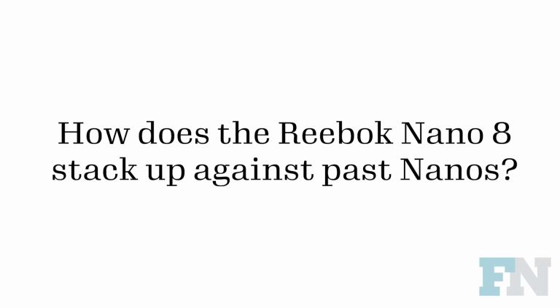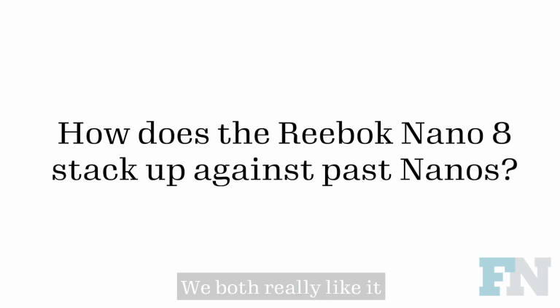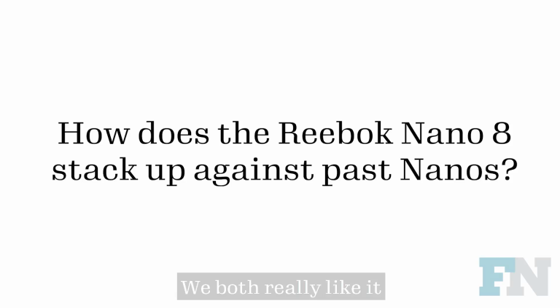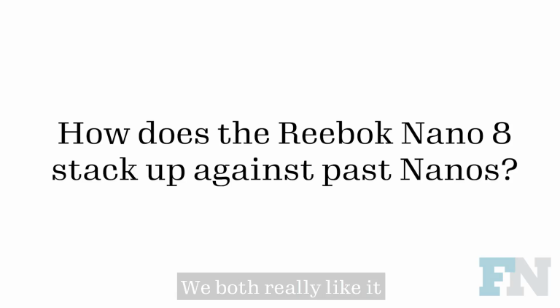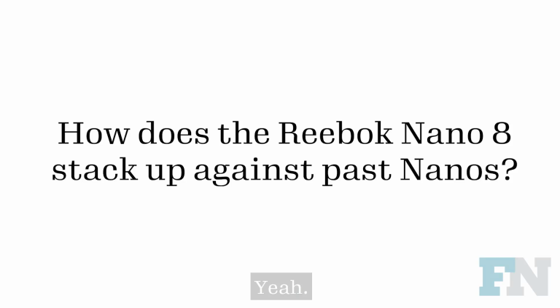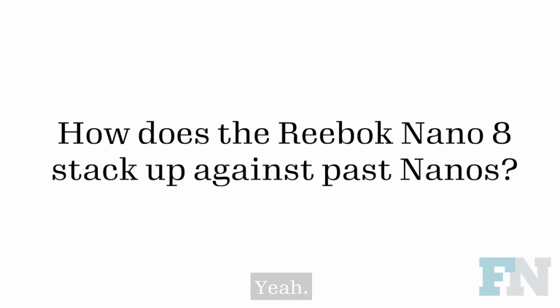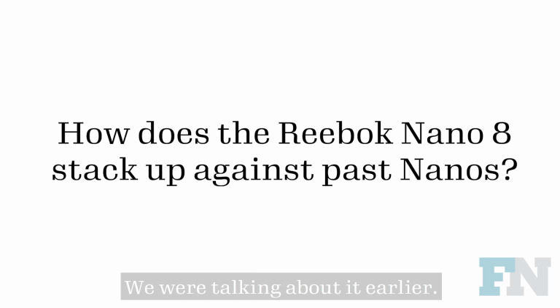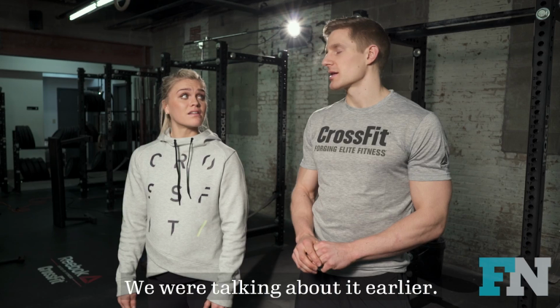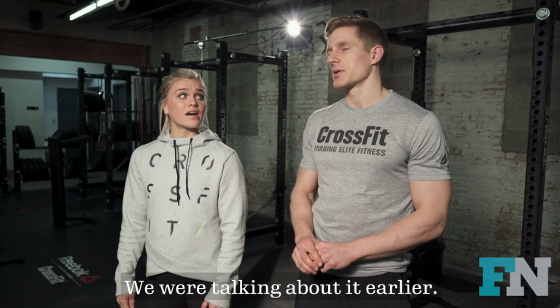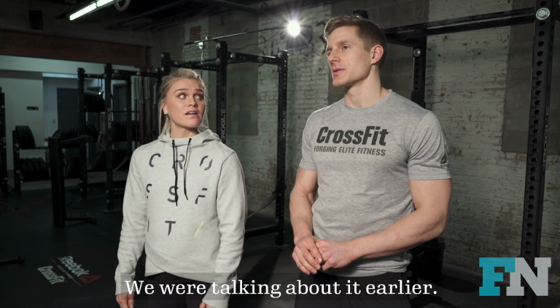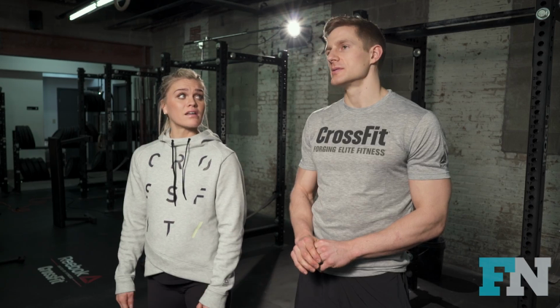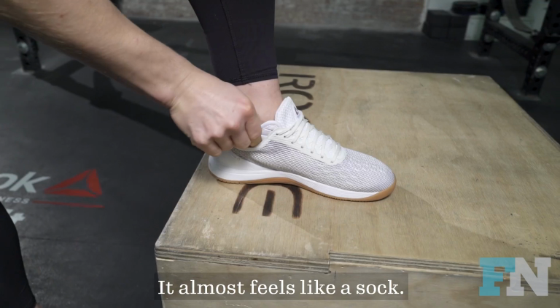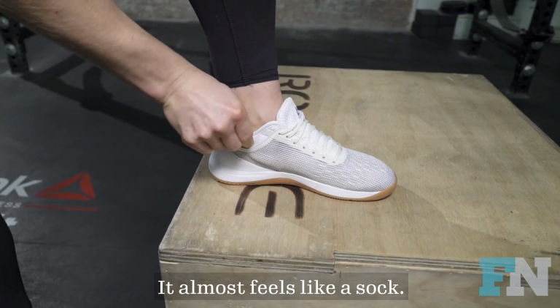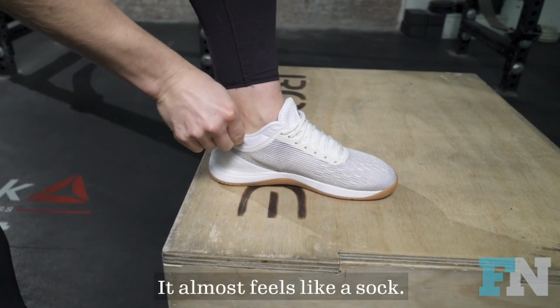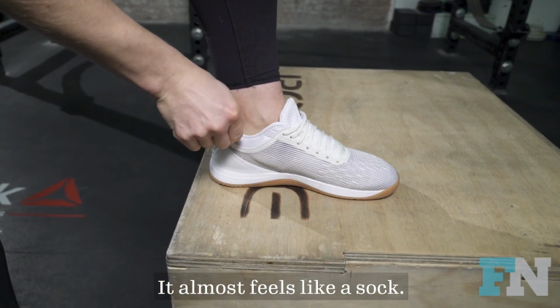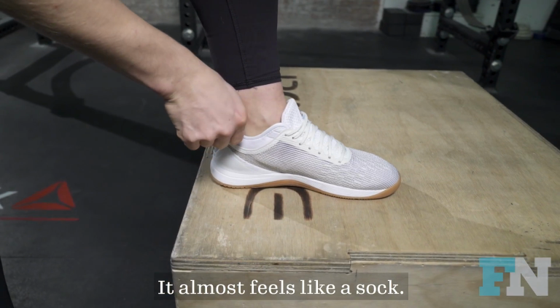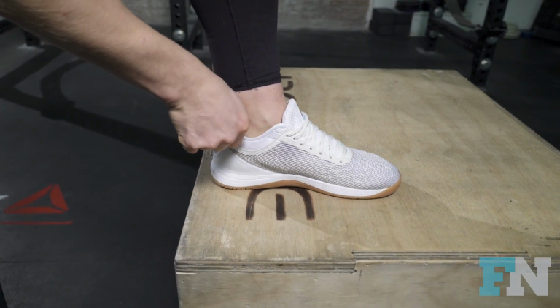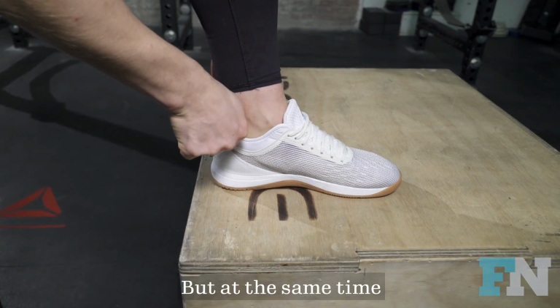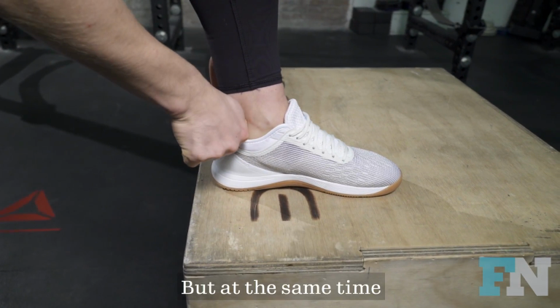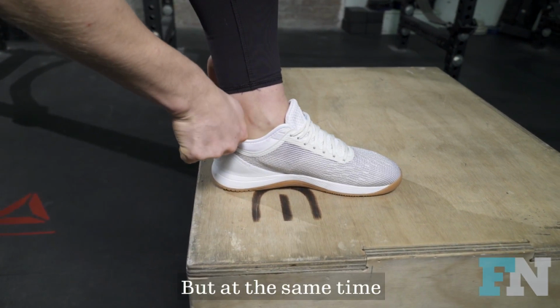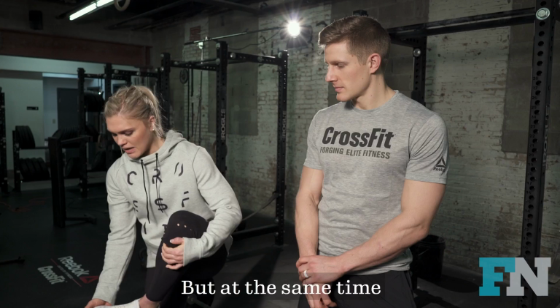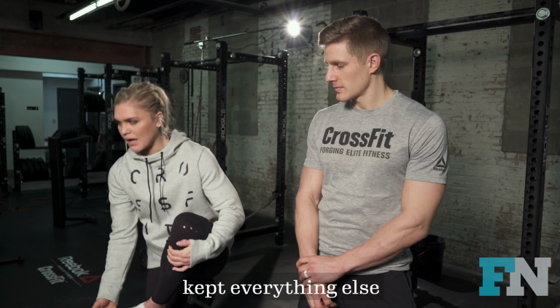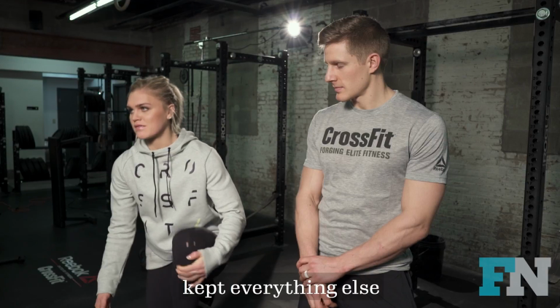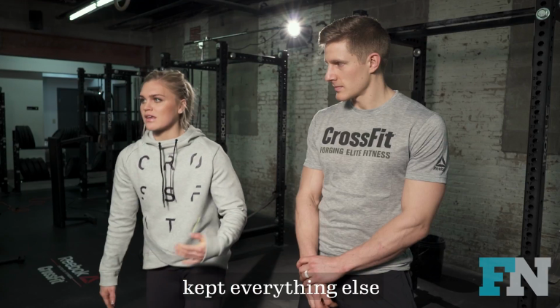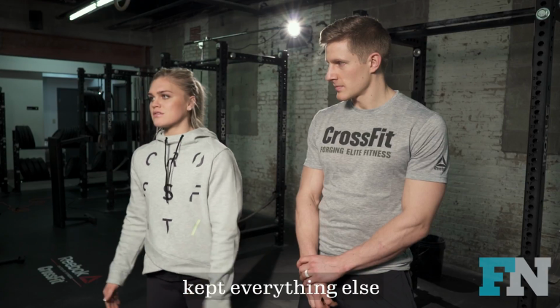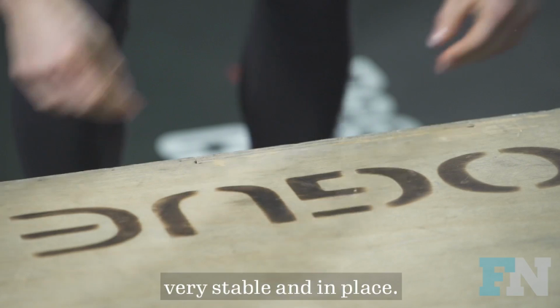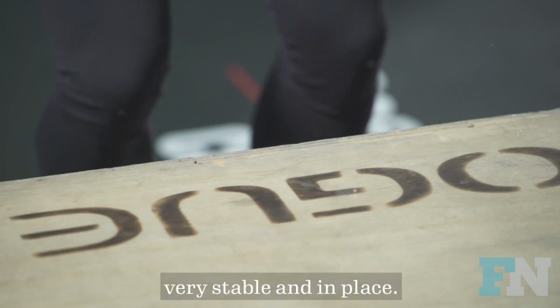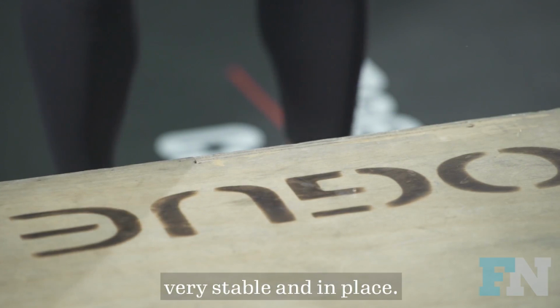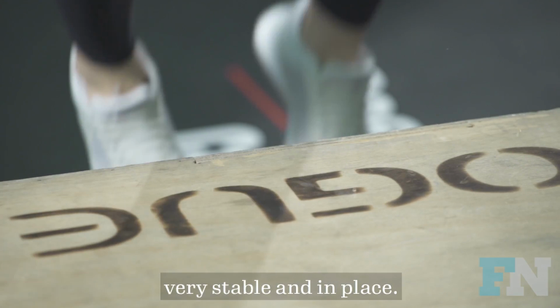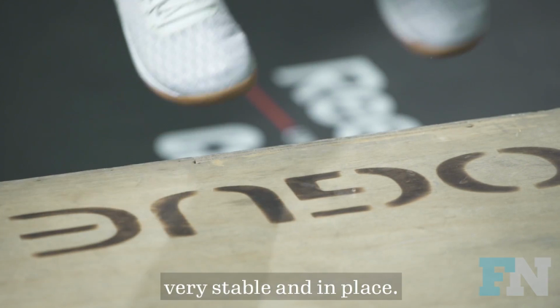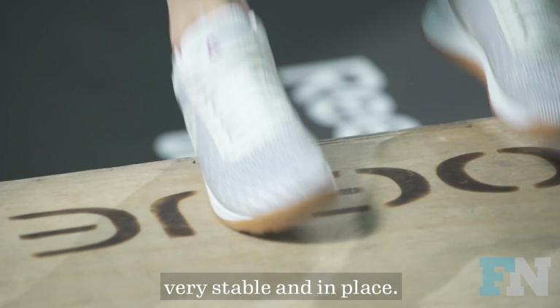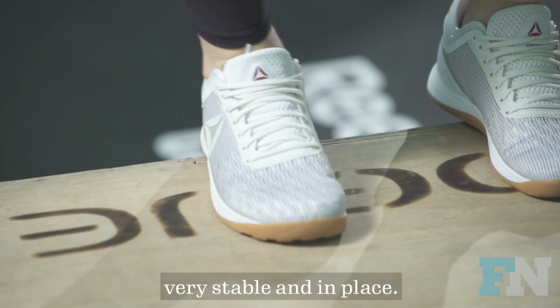We both really like it. You were talking about it earlier. It almost feels like a sock, but at the same time kept everything else very stable and in place.